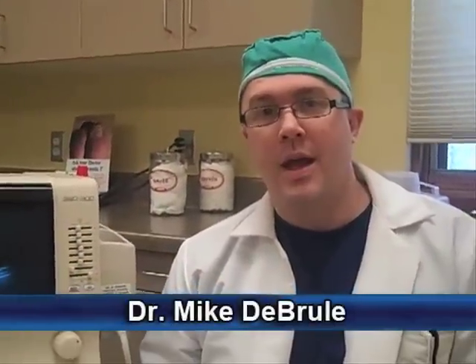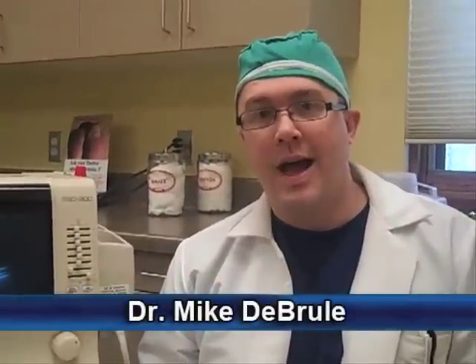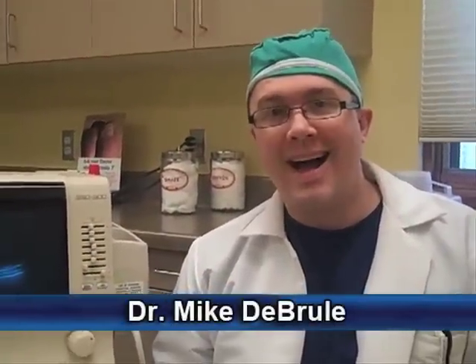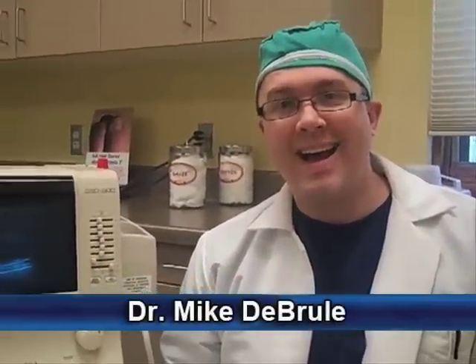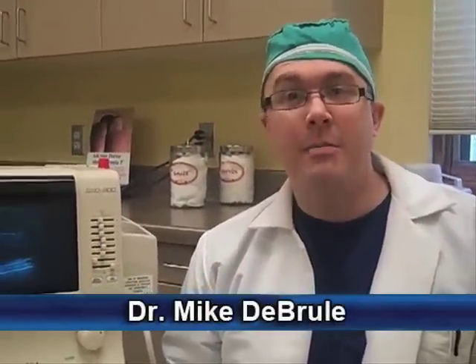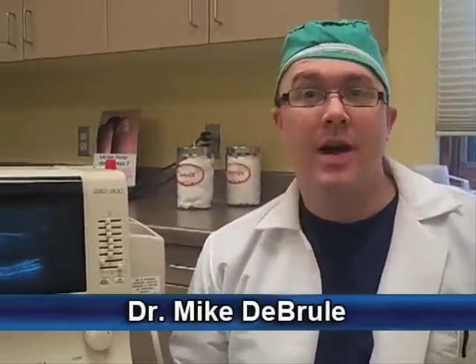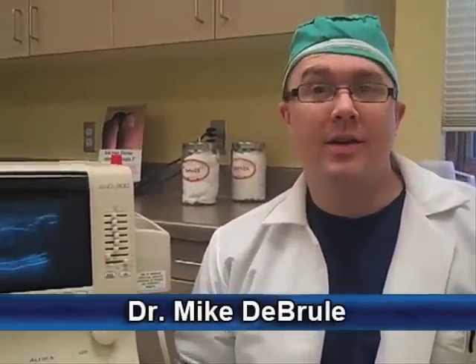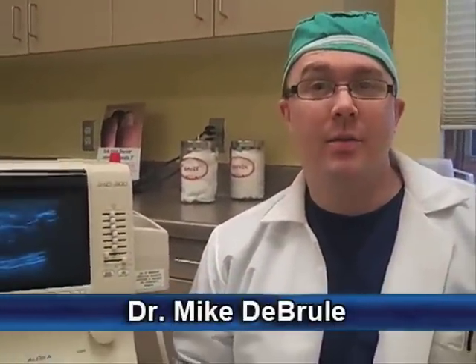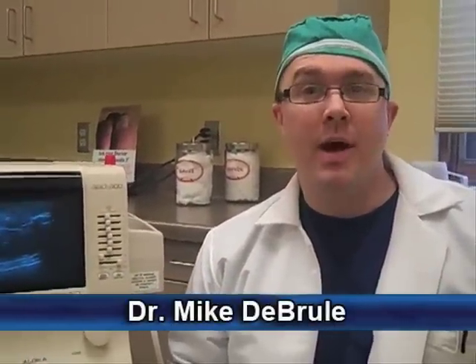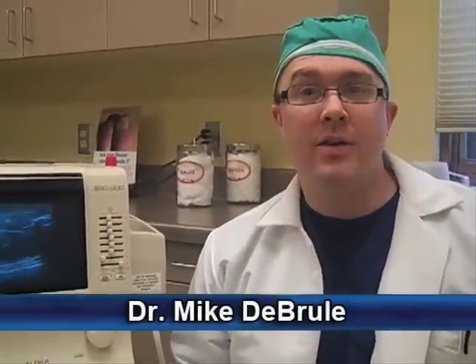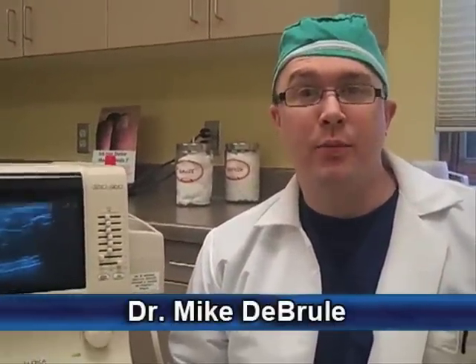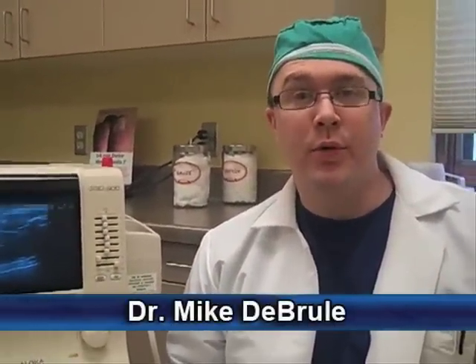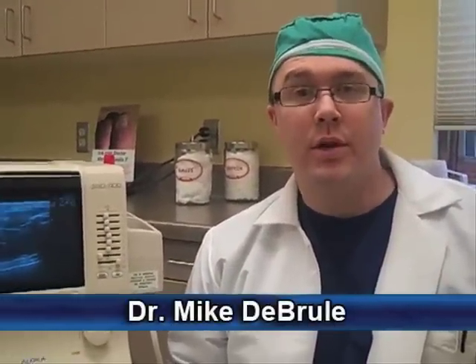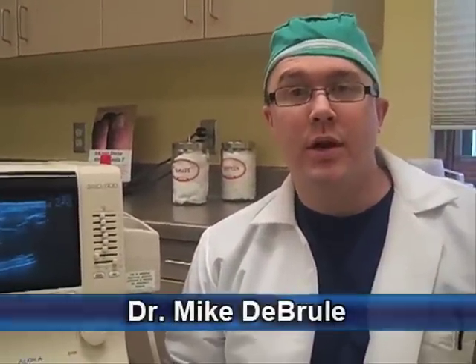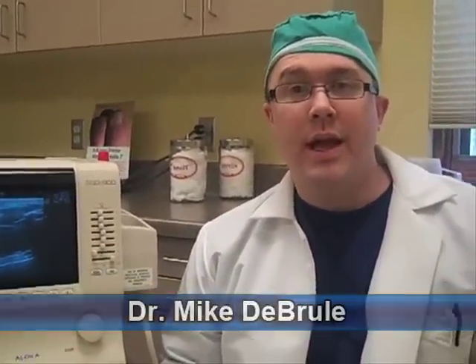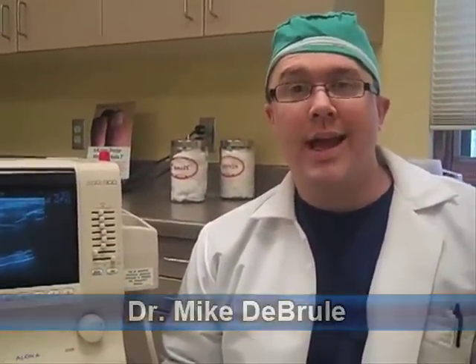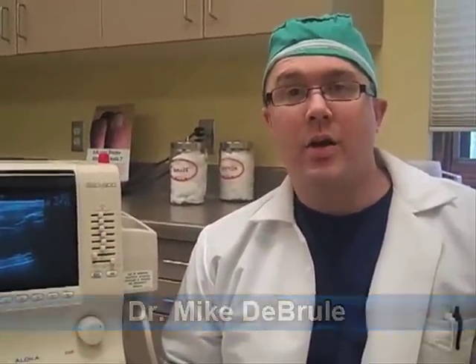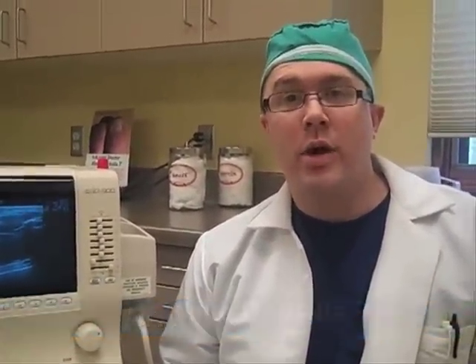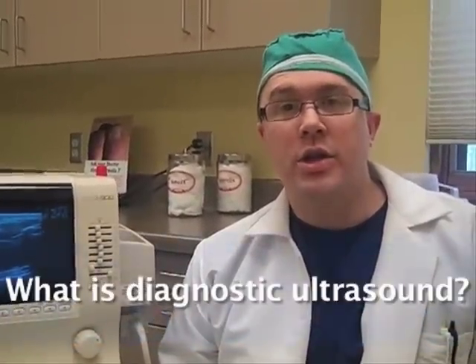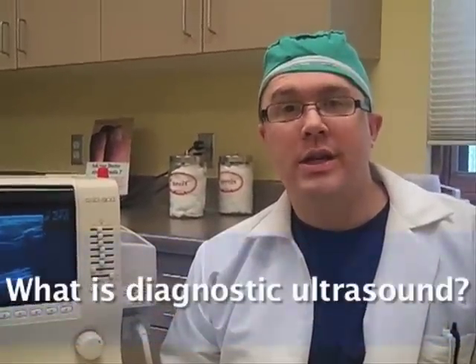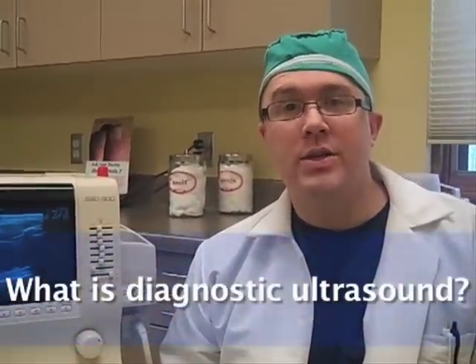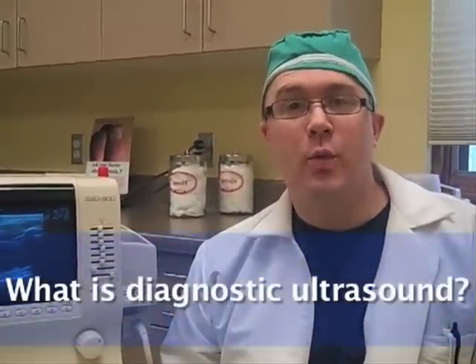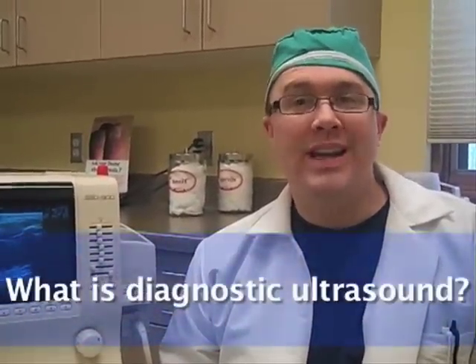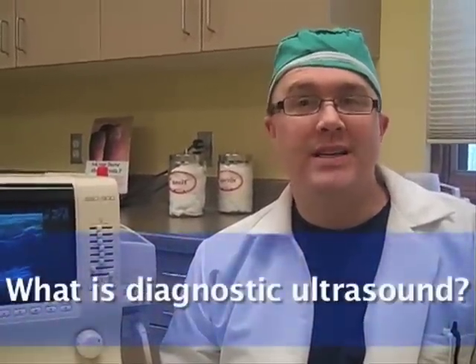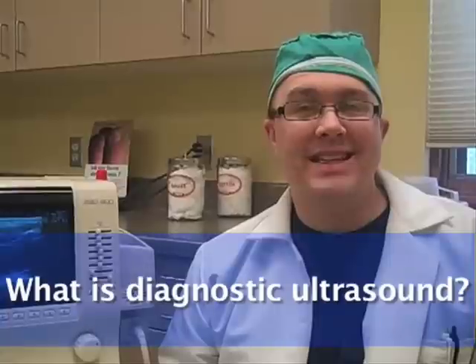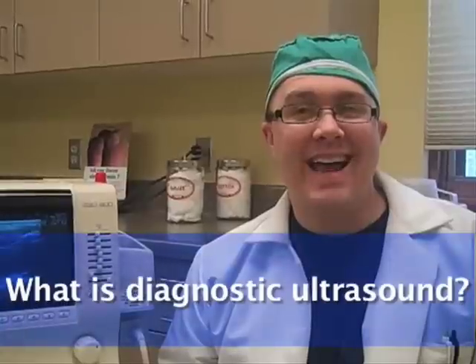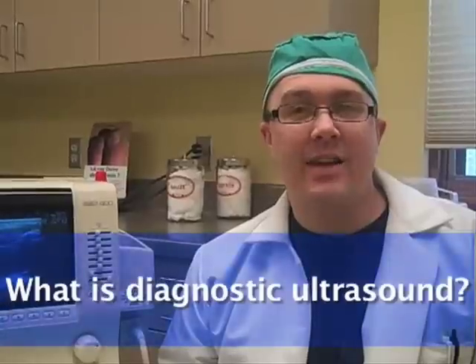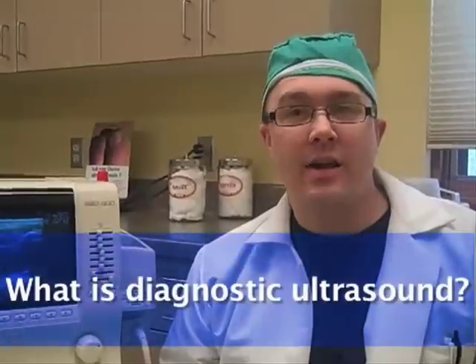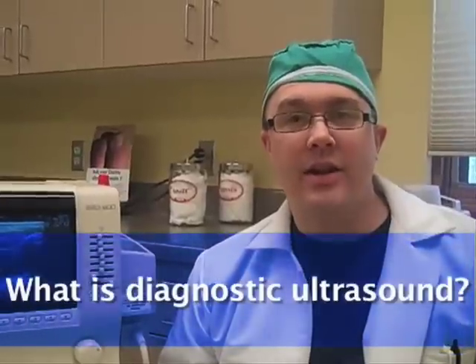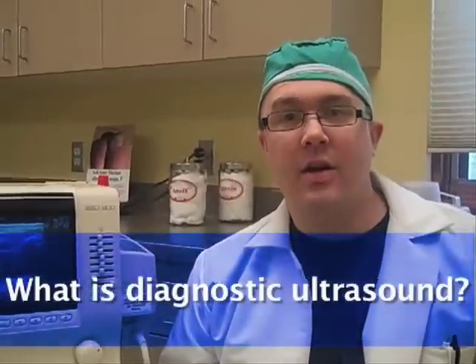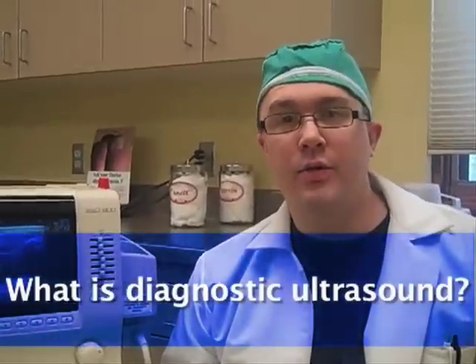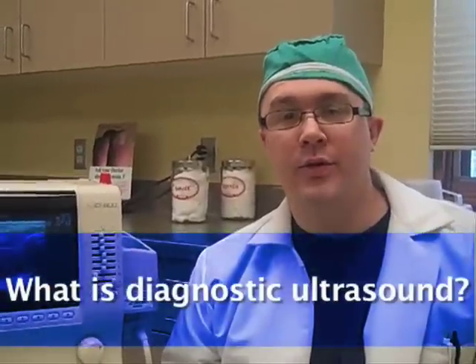Hi, I'm Dr. Mike DeBruel, and our question is: what is diagnostic ultrasound?